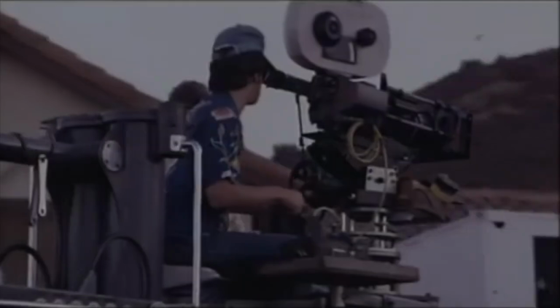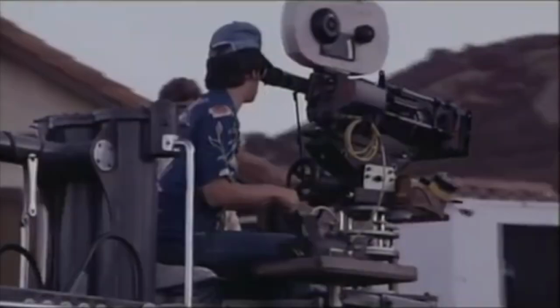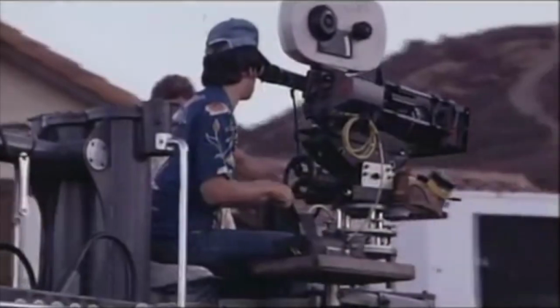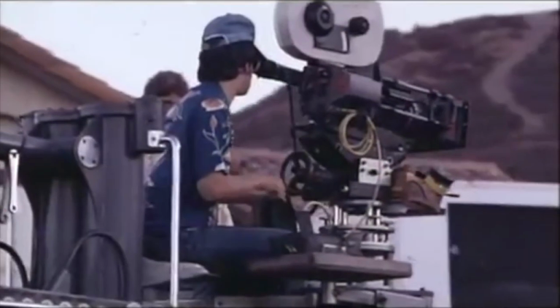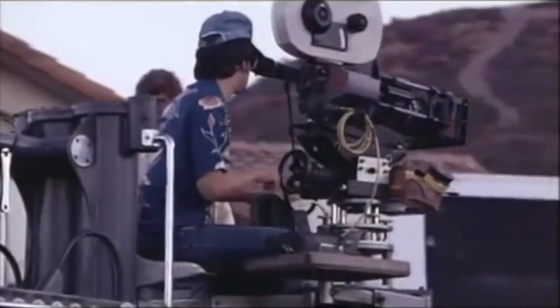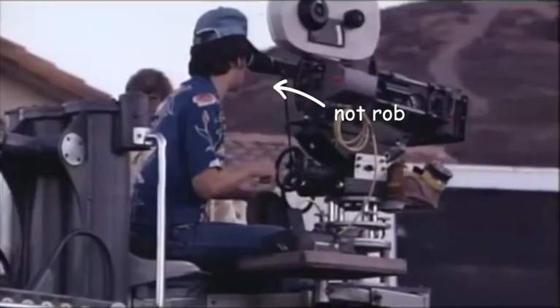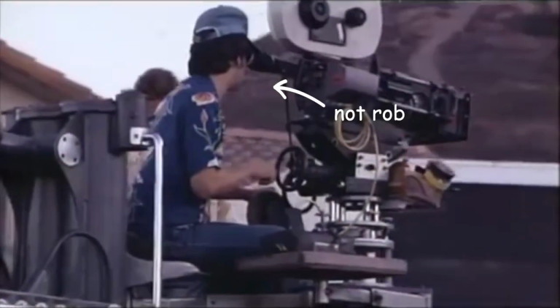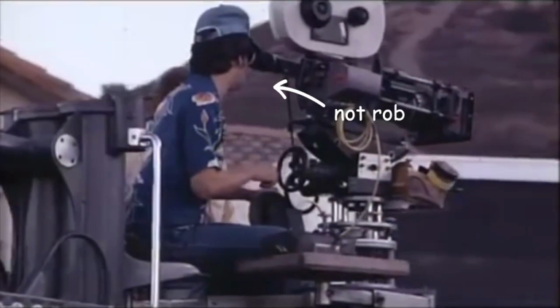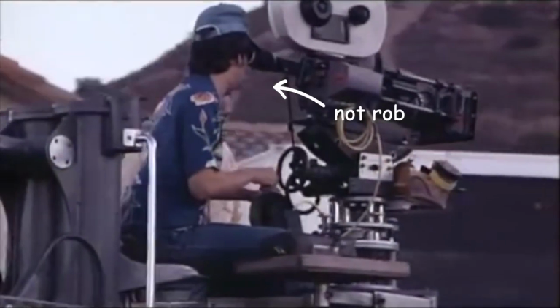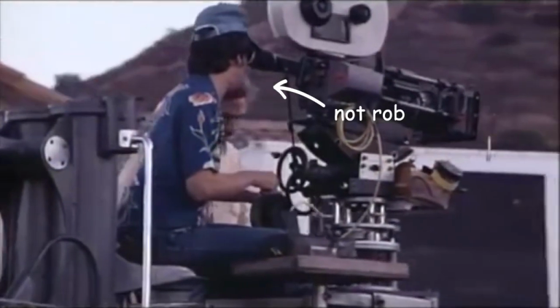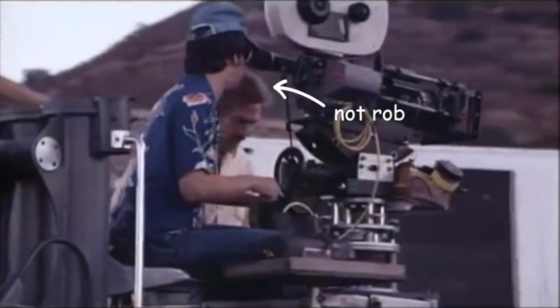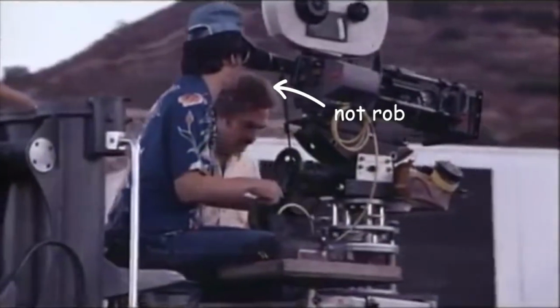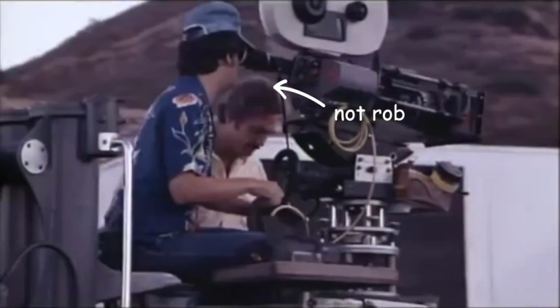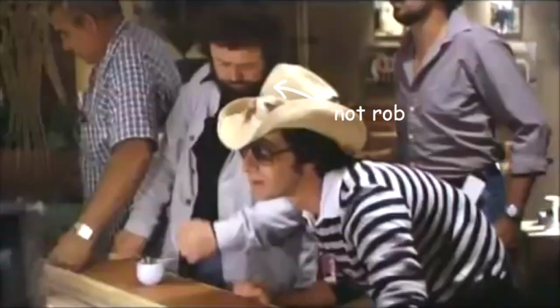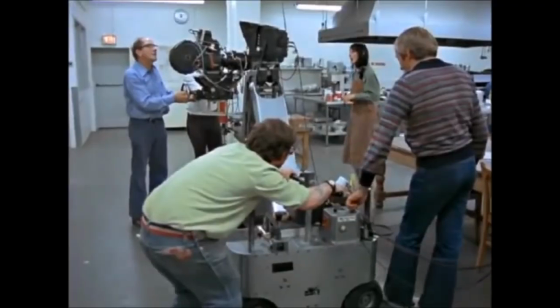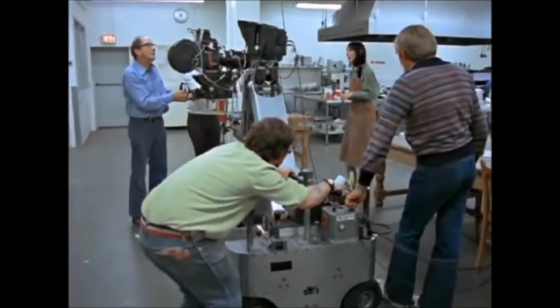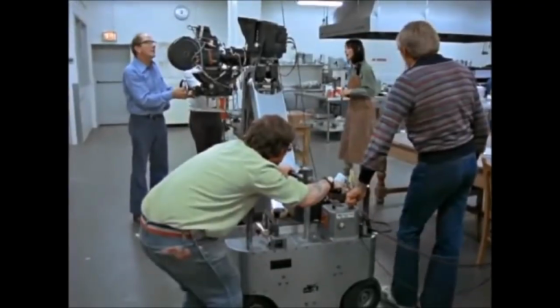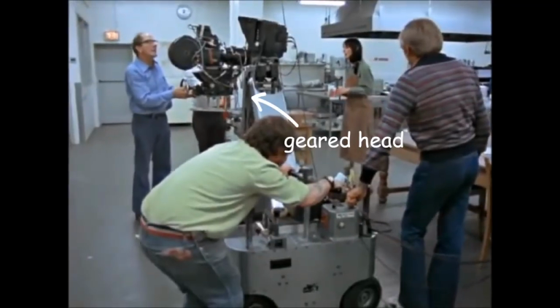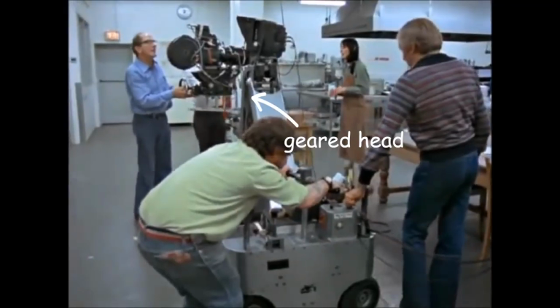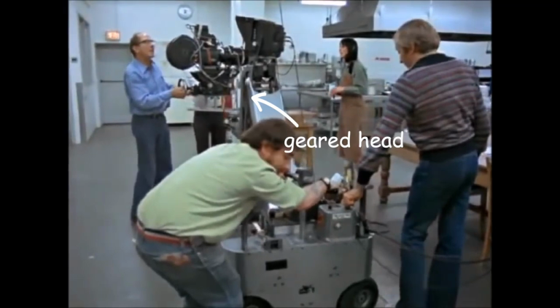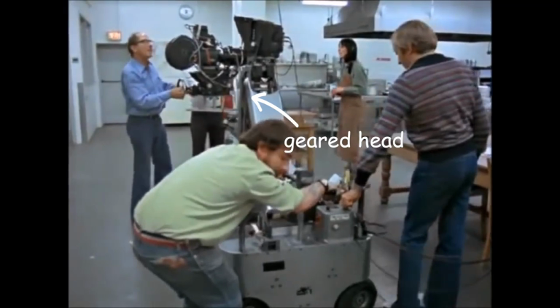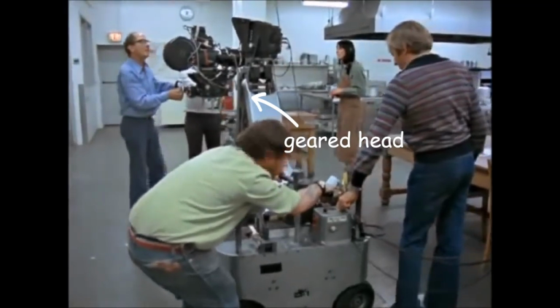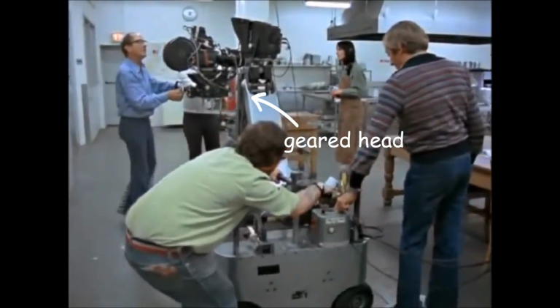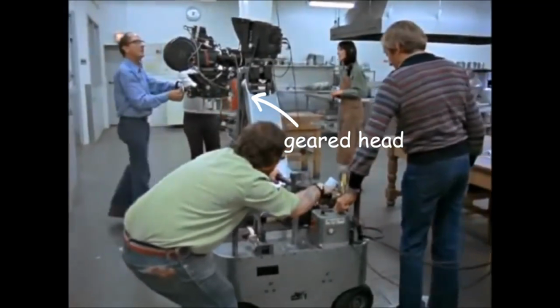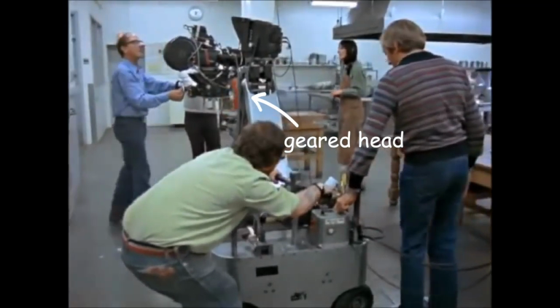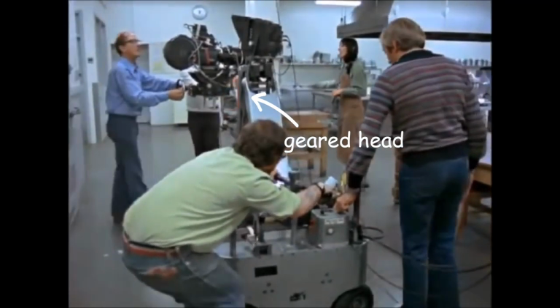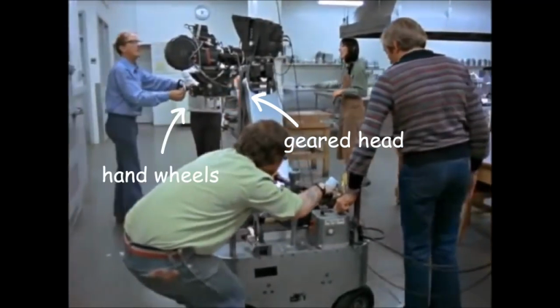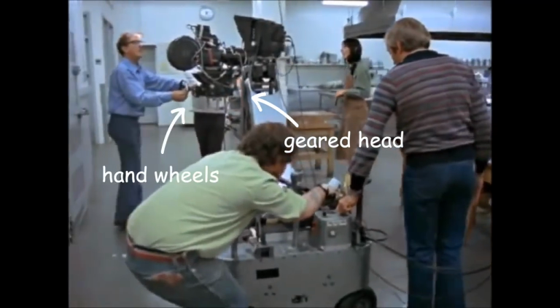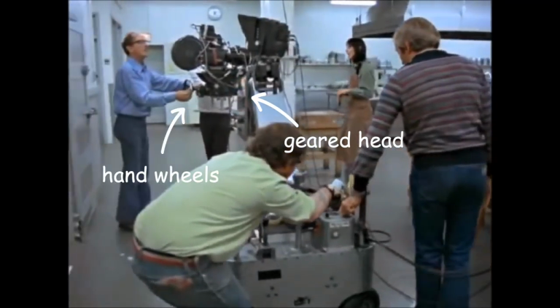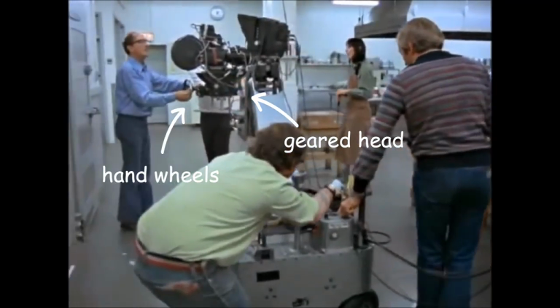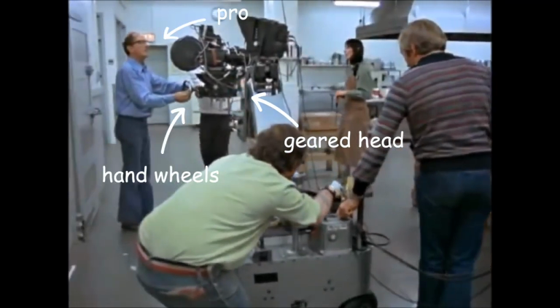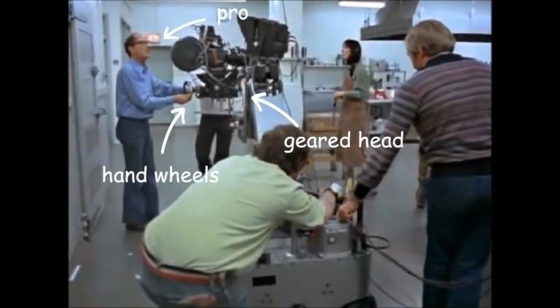Hi, my name is Rob. Today I want to show you how to make your own geared head so you can learn how to operate with hand wheels like a pro.